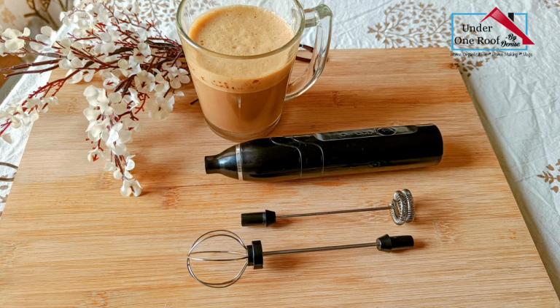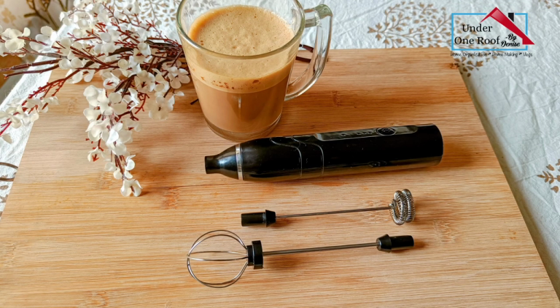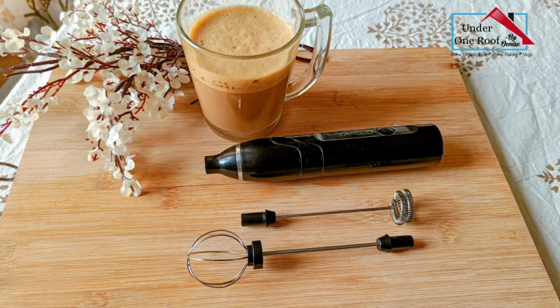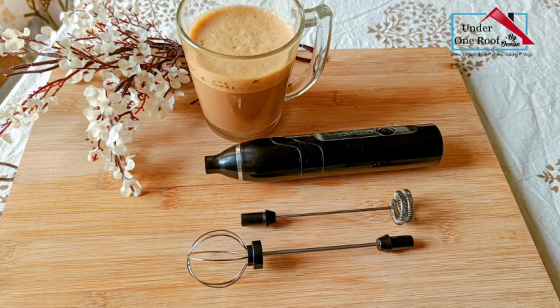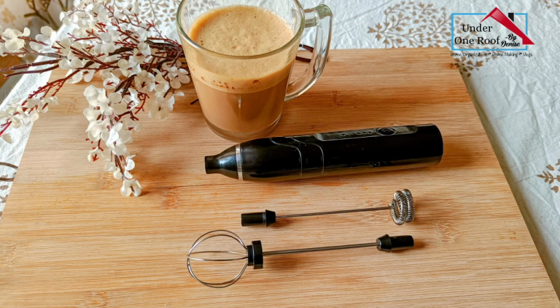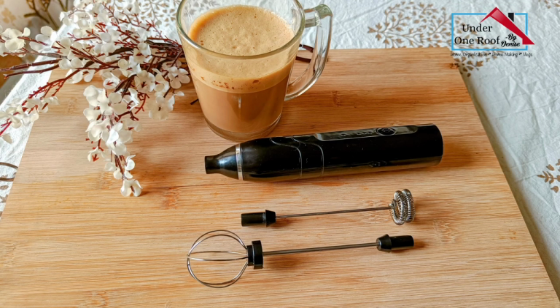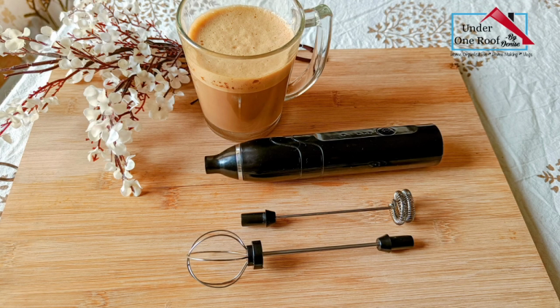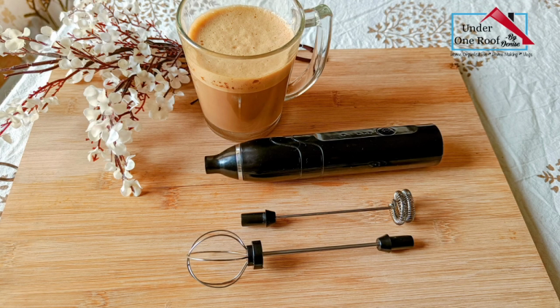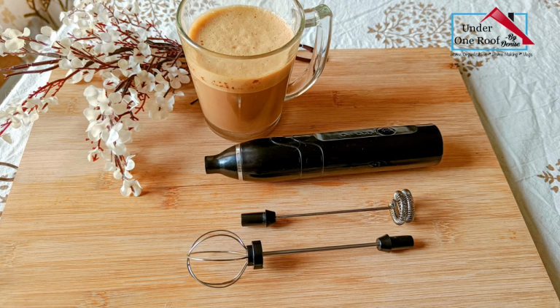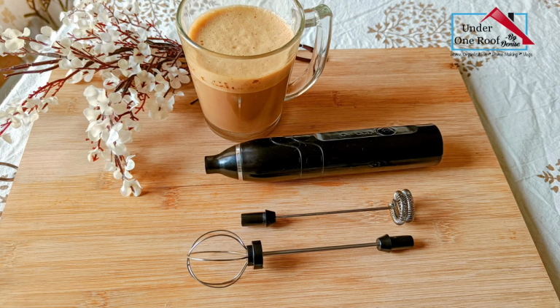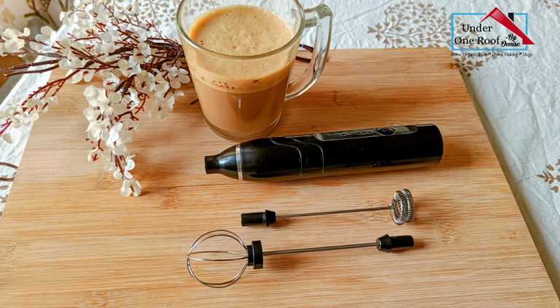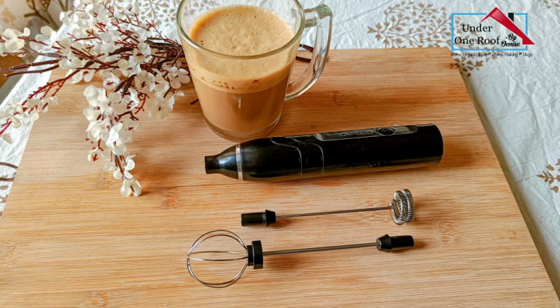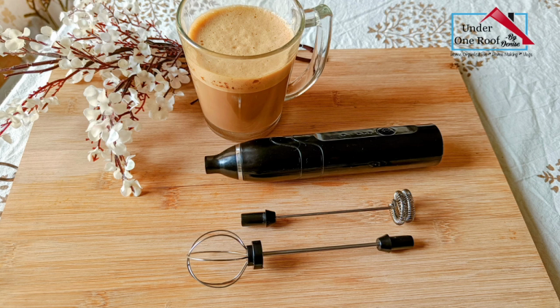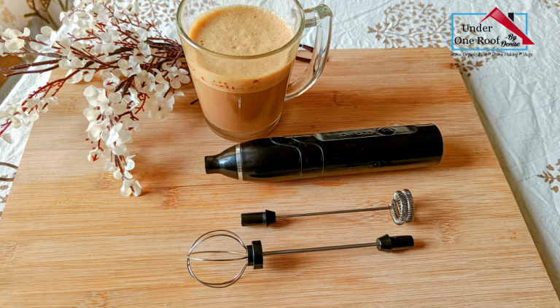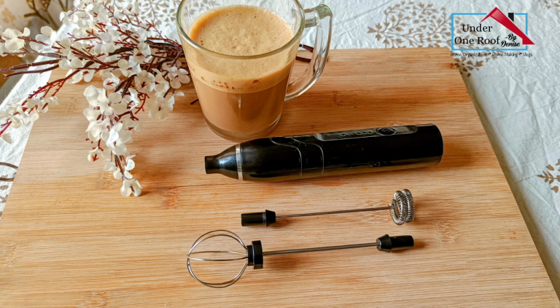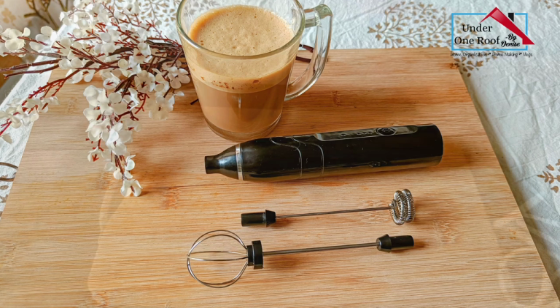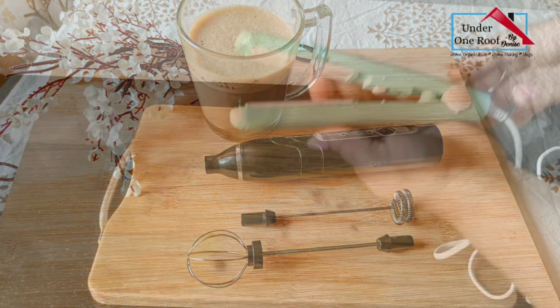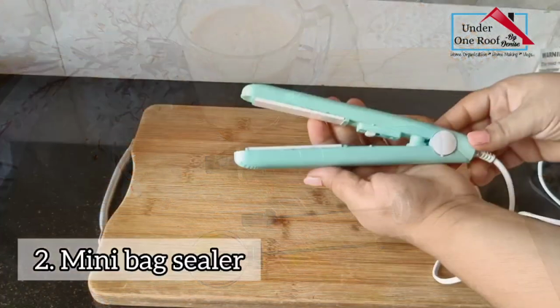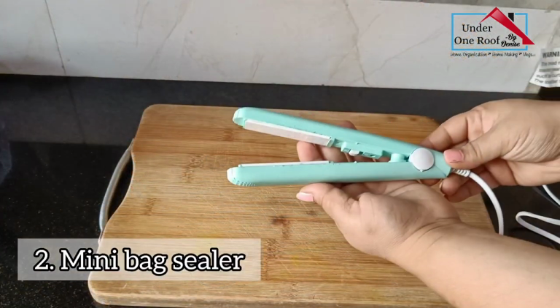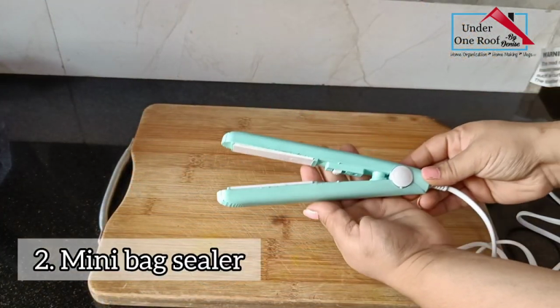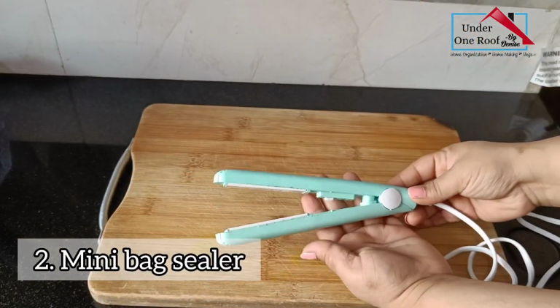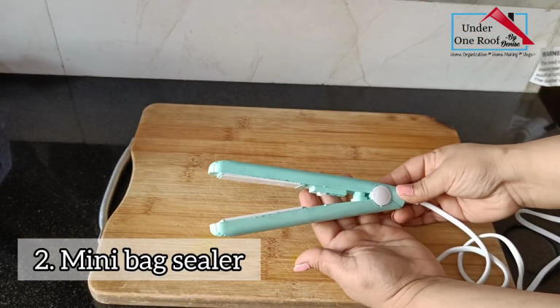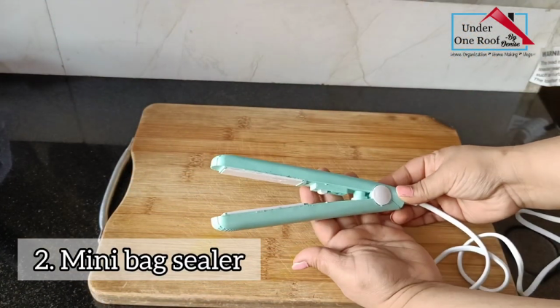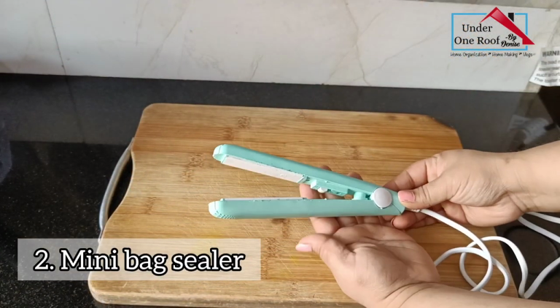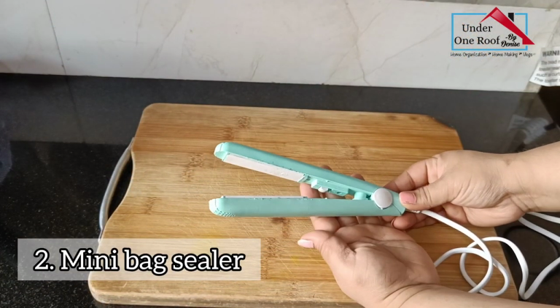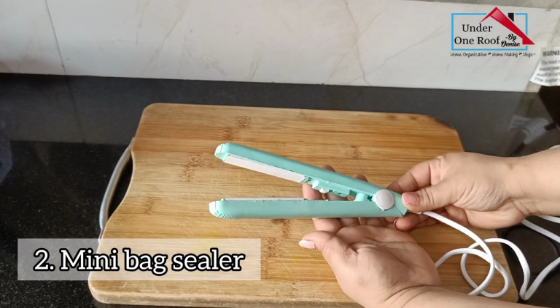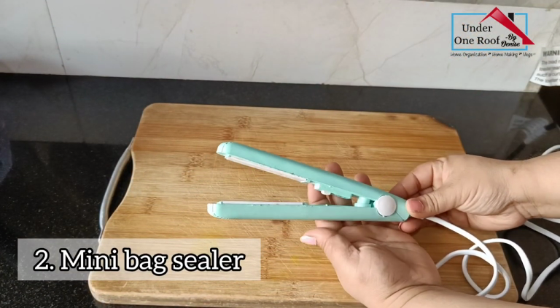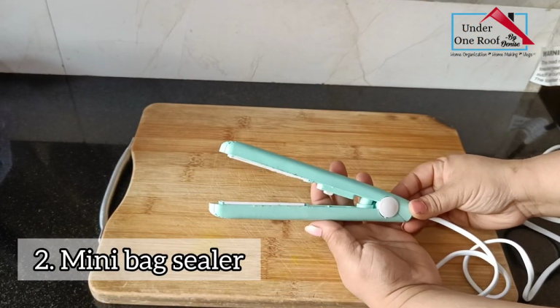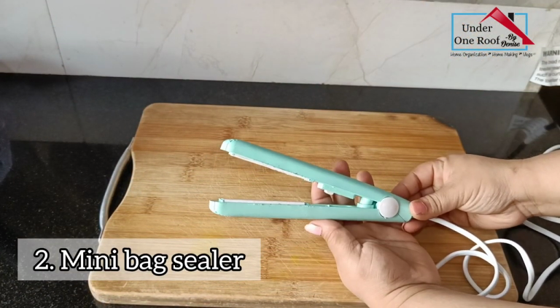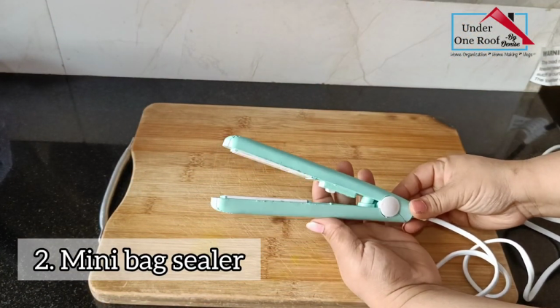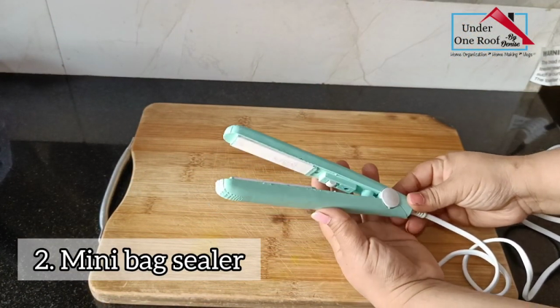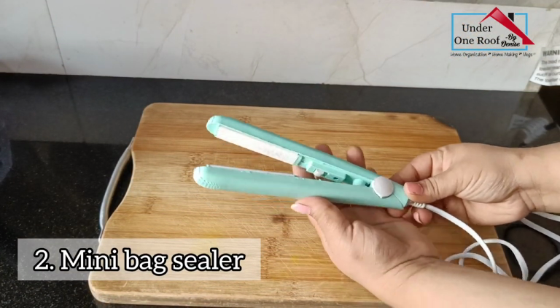The best part is you do not need batteries — it comes with a USB cable and can run for a very long time. Really happy with this purchase.